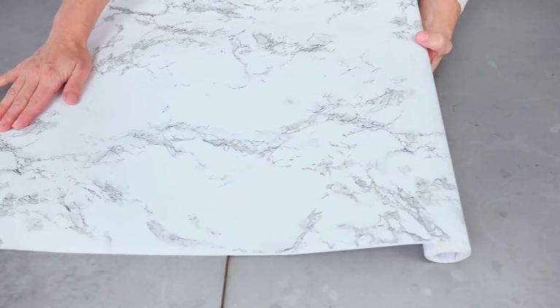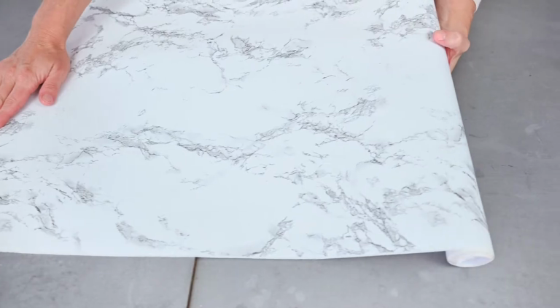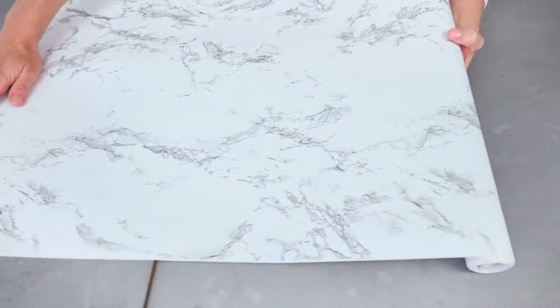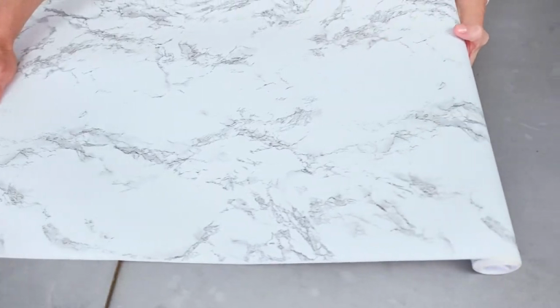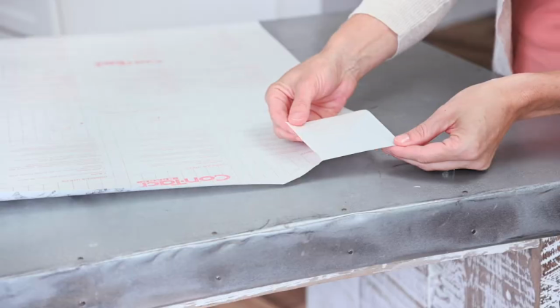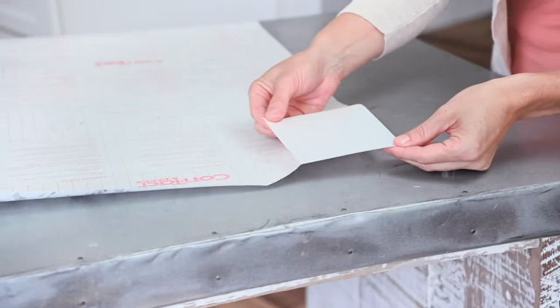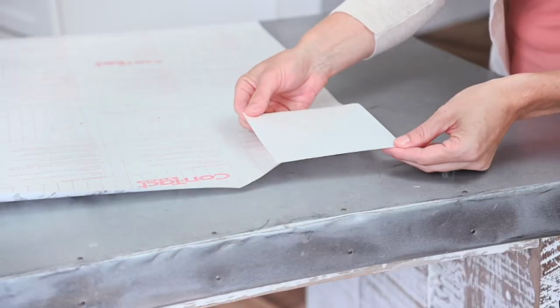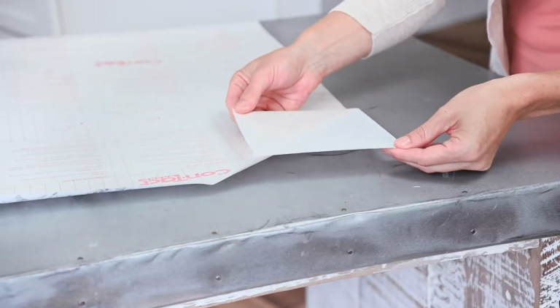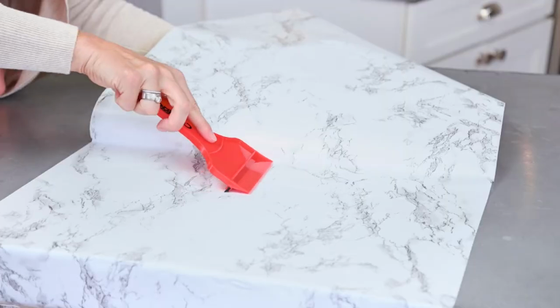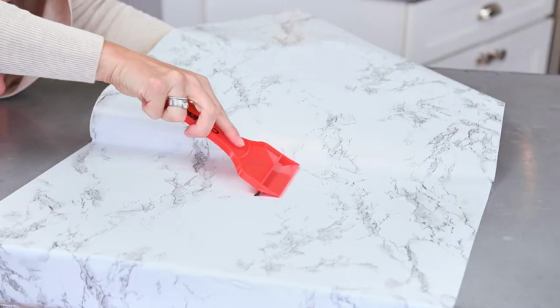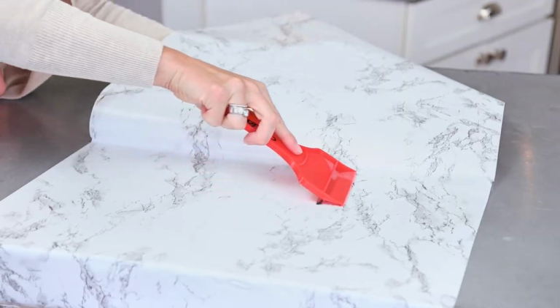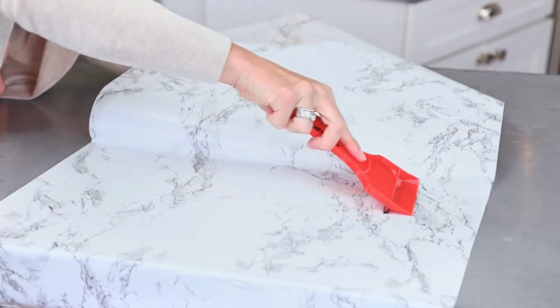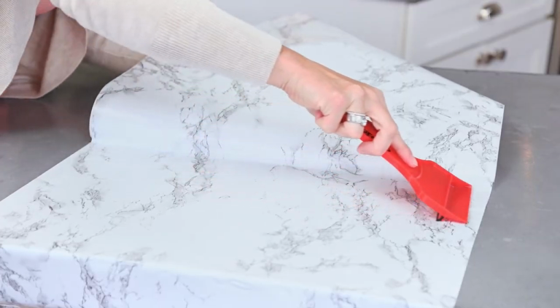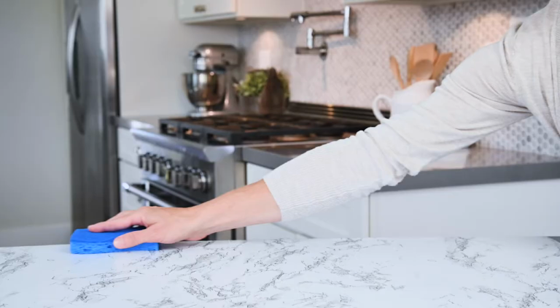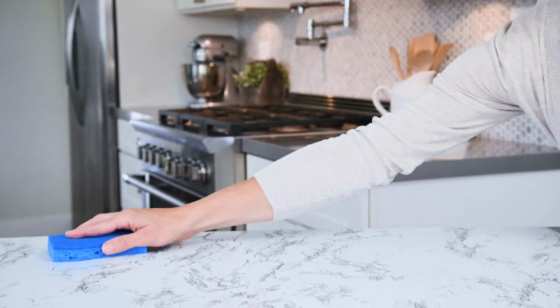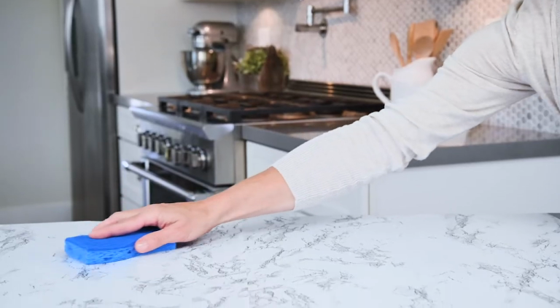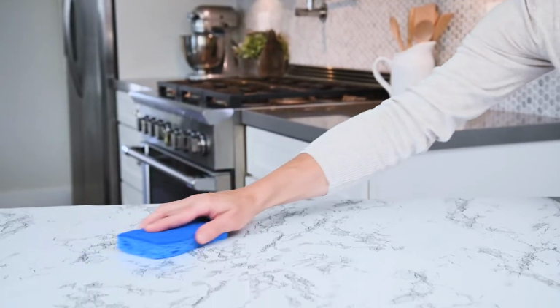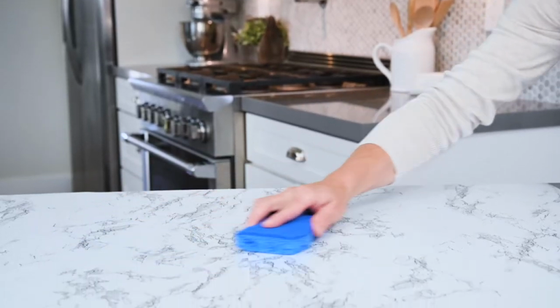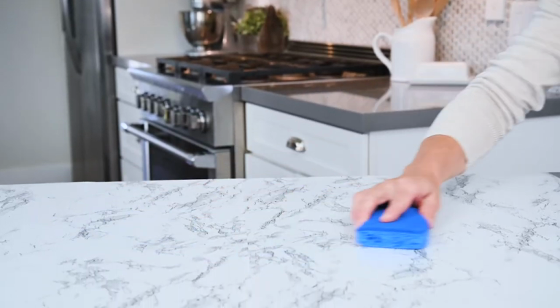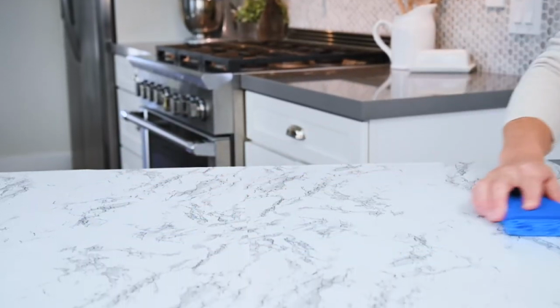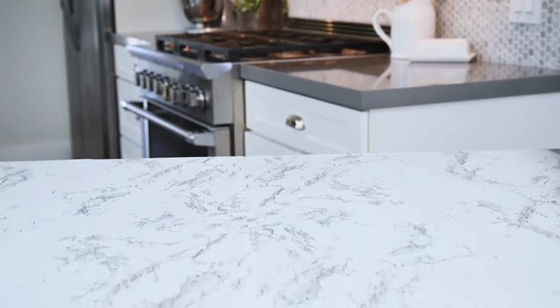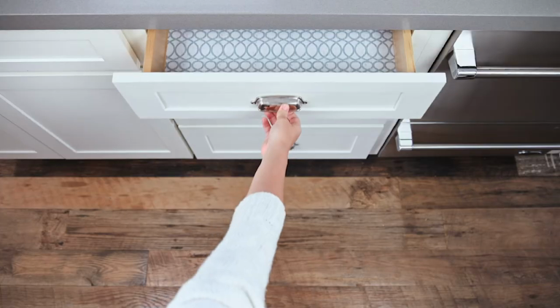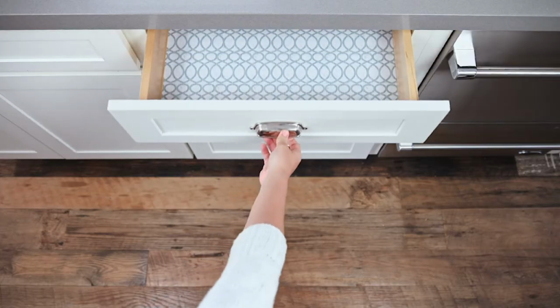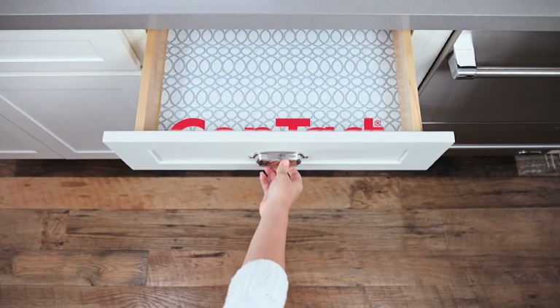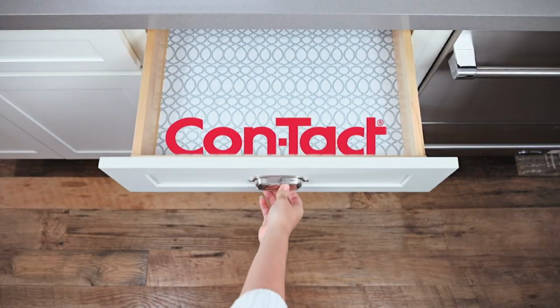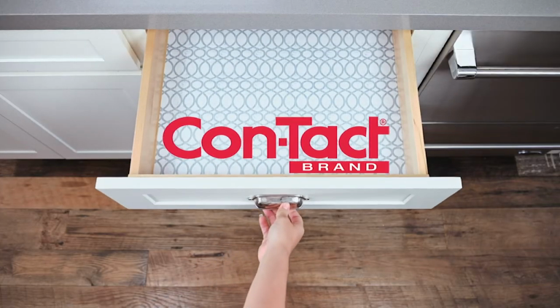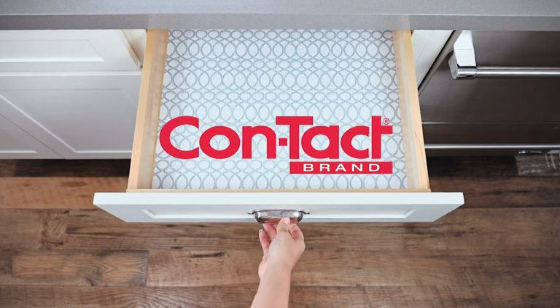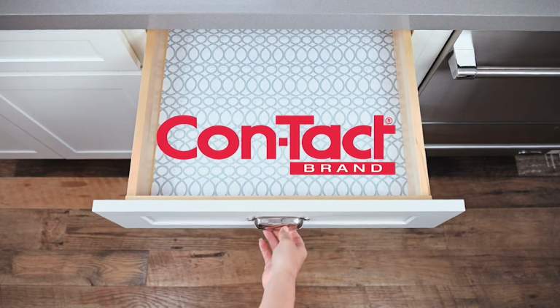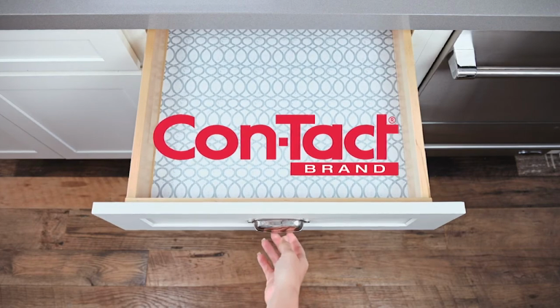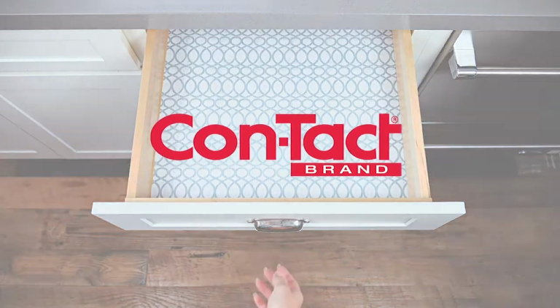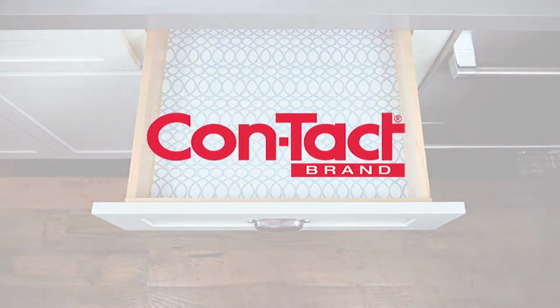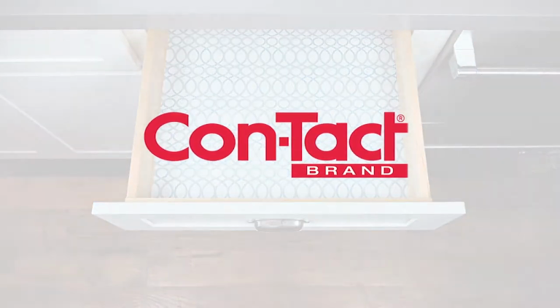The leading innovator of quality and value. Contact Brand, we've got you covered.